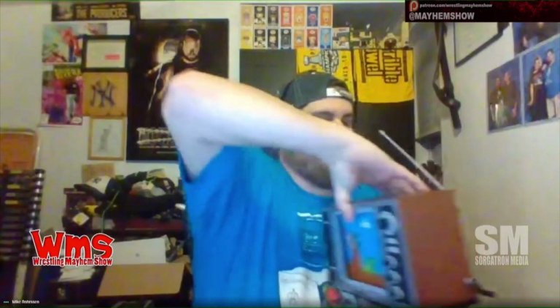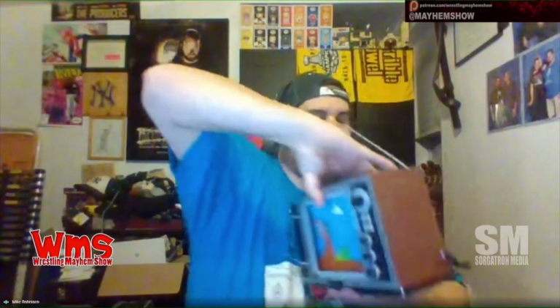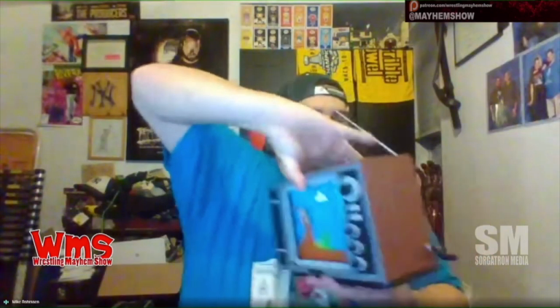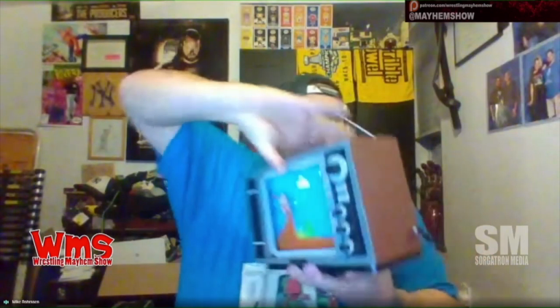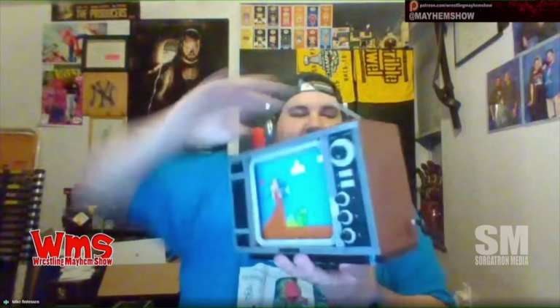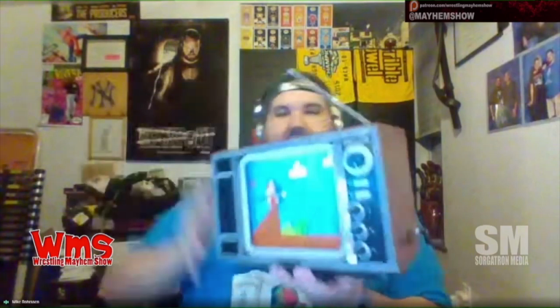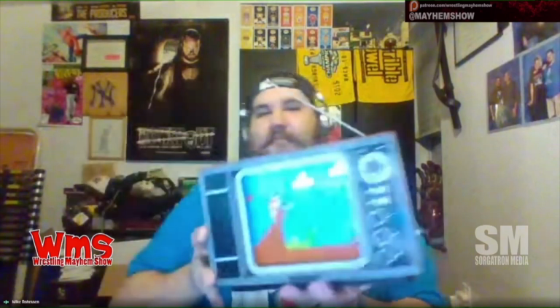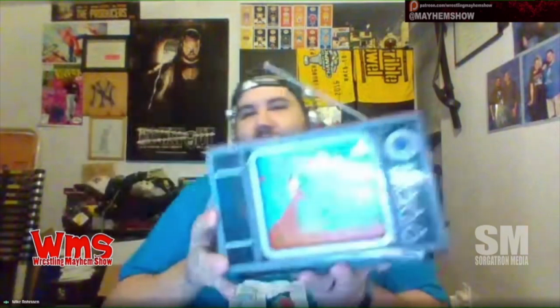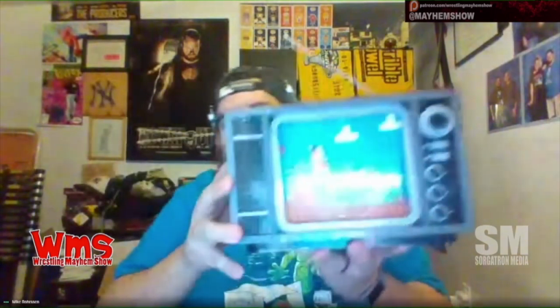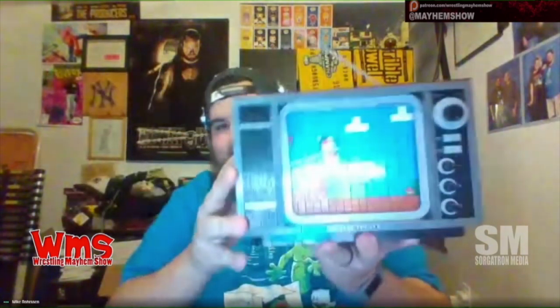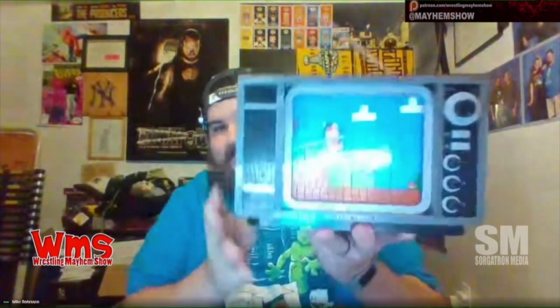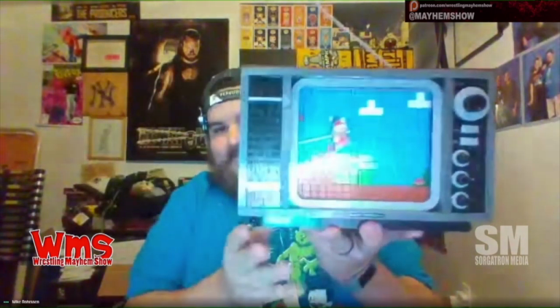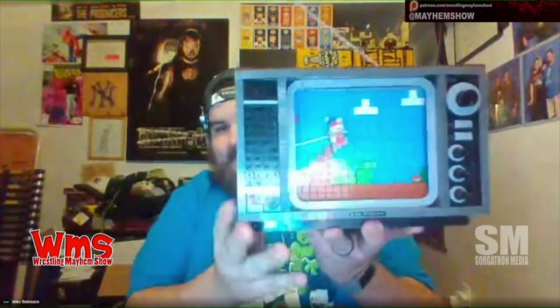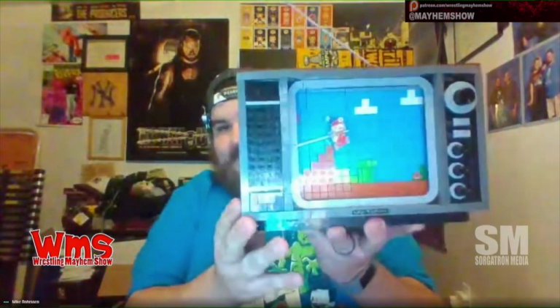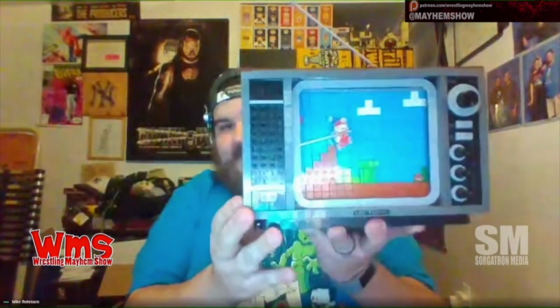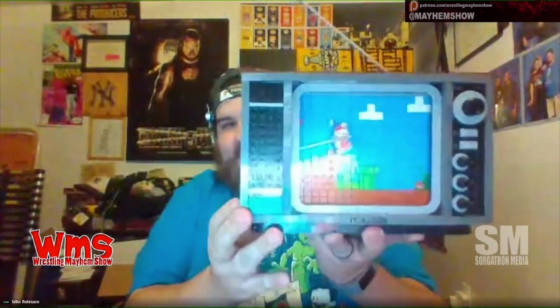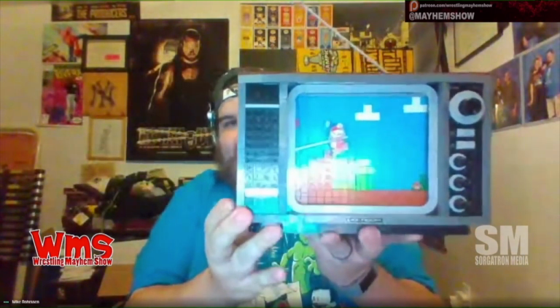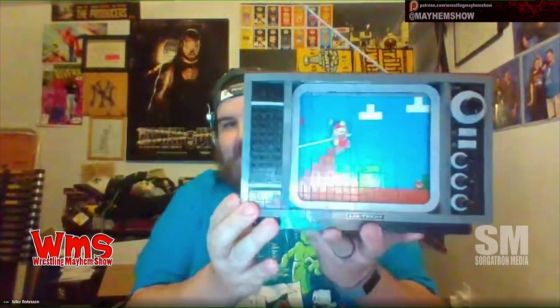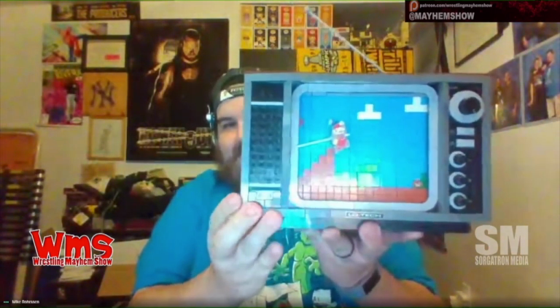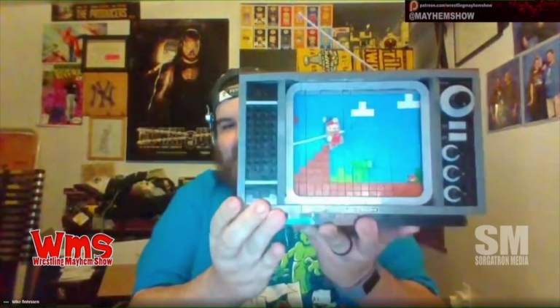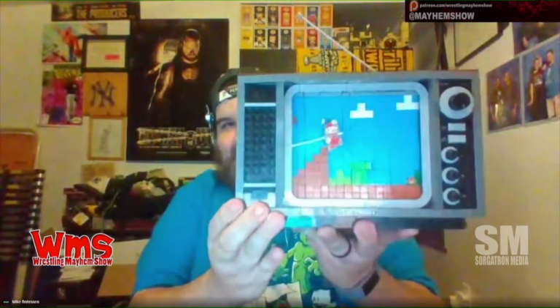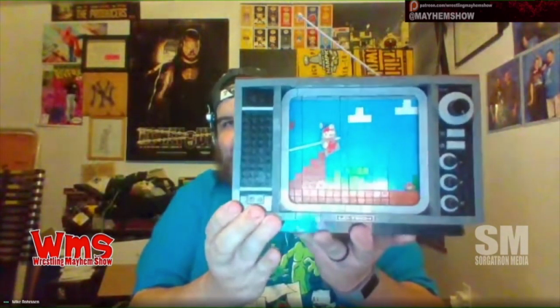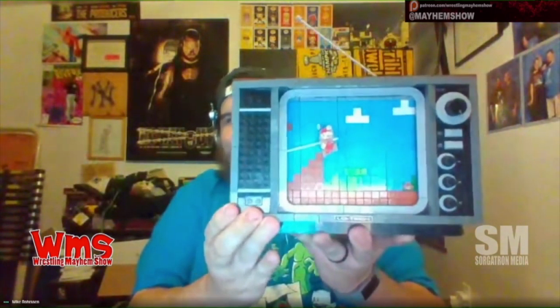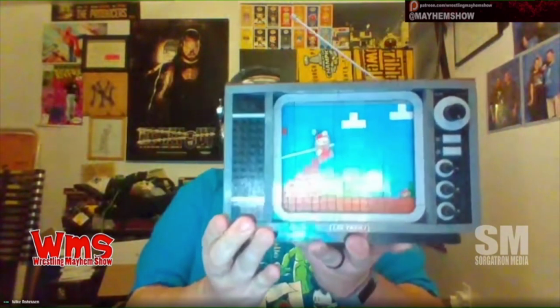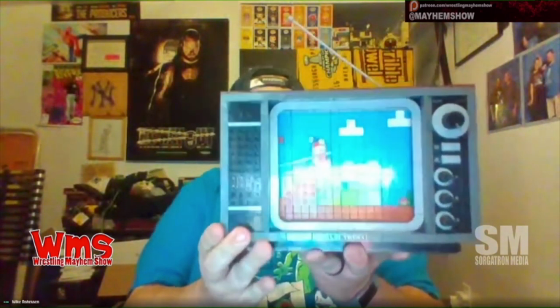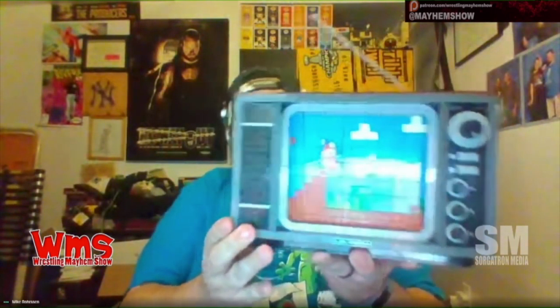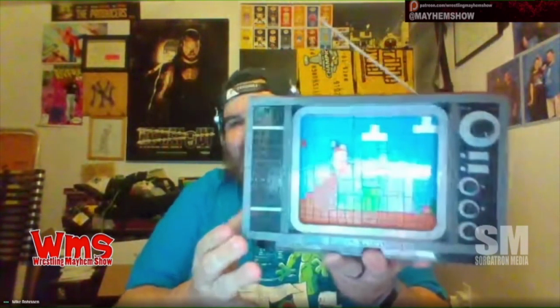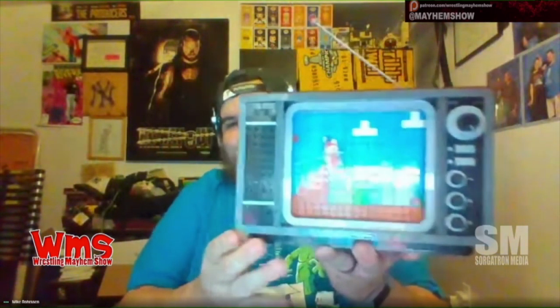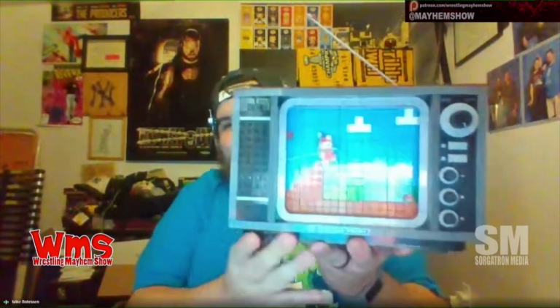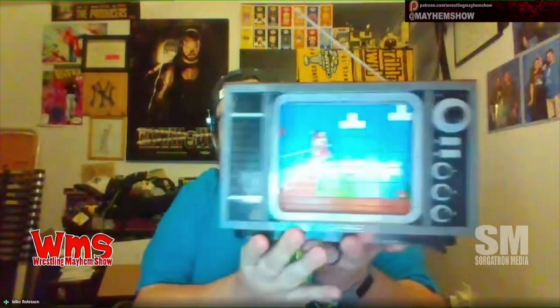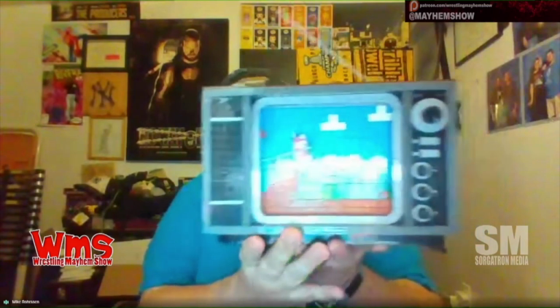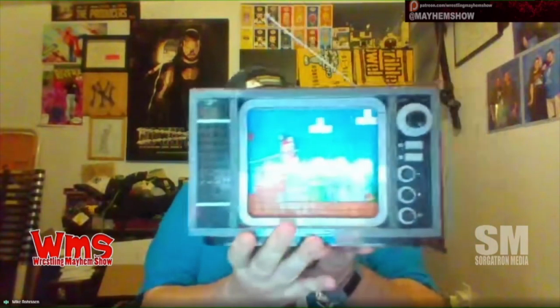It also came with this bad boy. Wait, is that heavy? Holy crap. It's all brick, isn't it? It's just solid all brick.